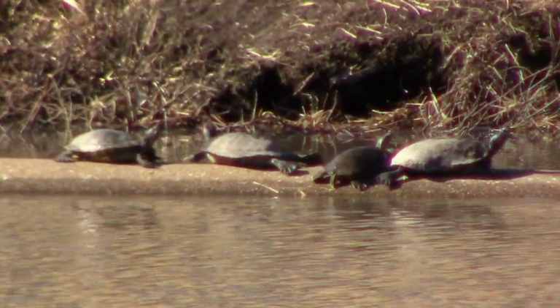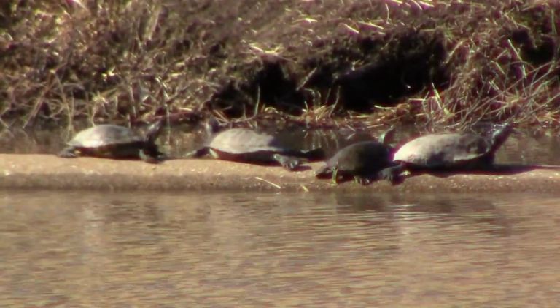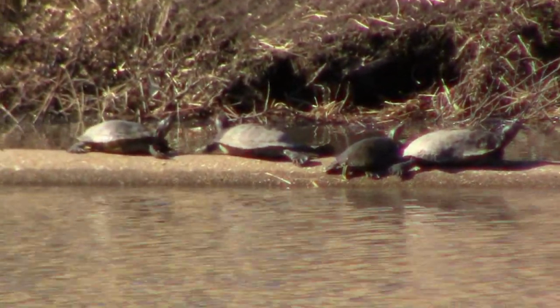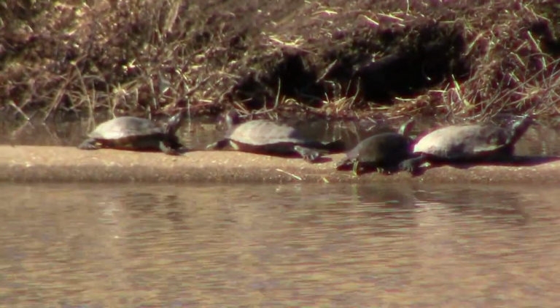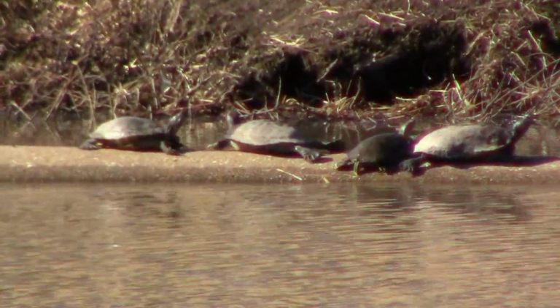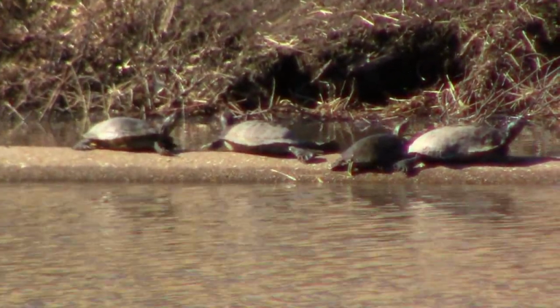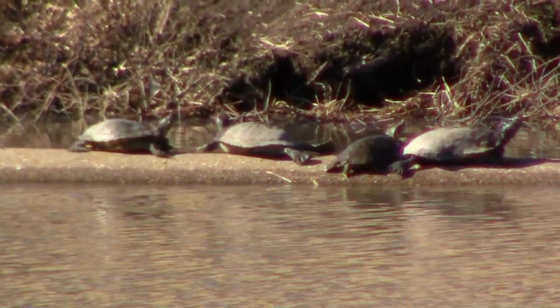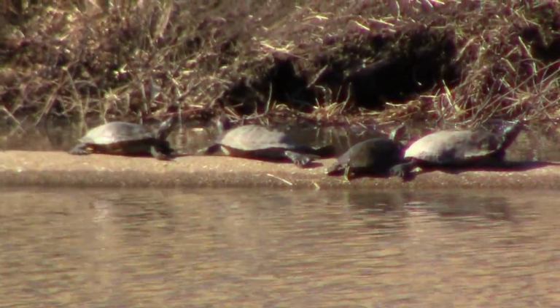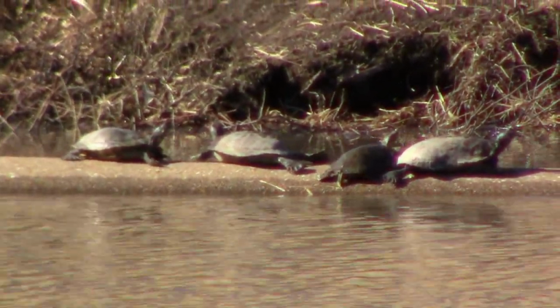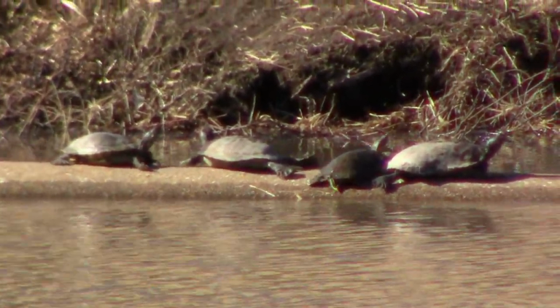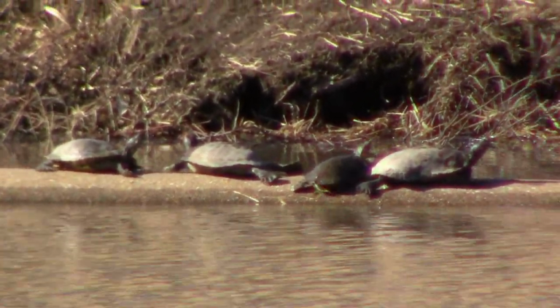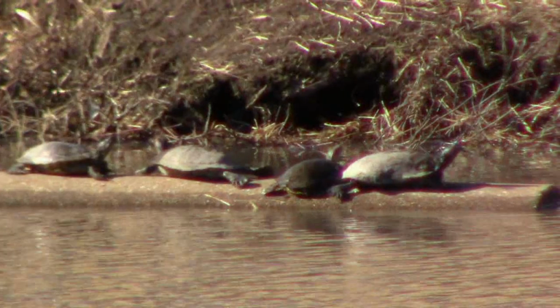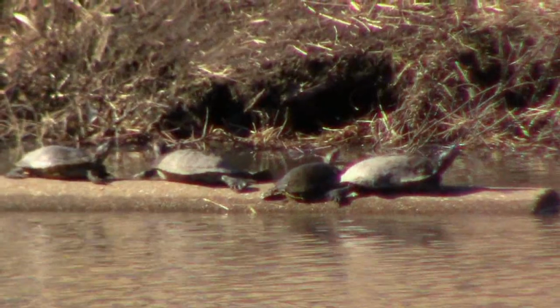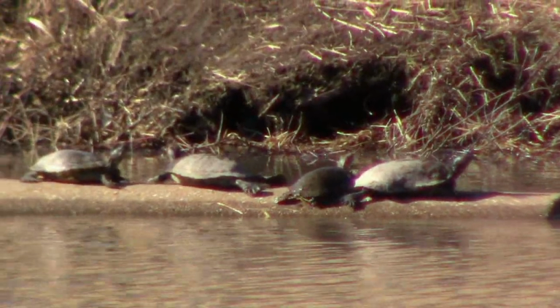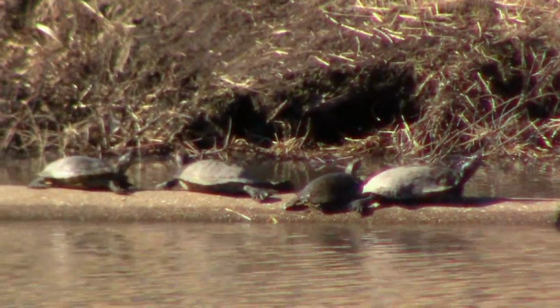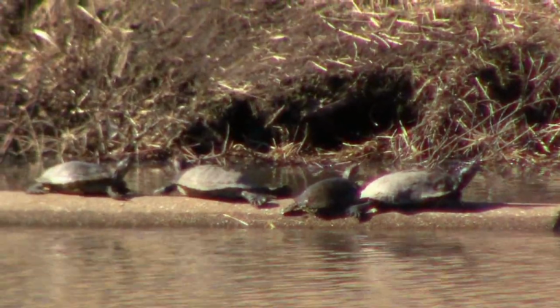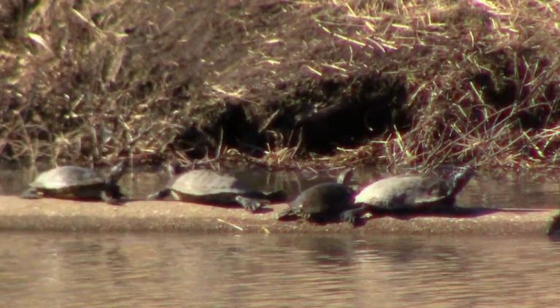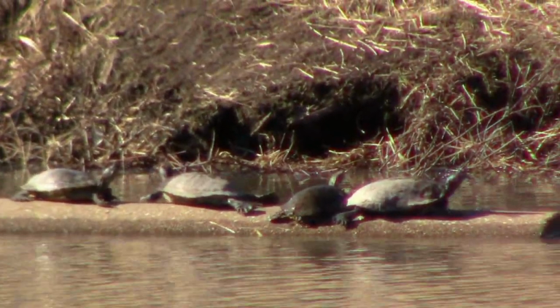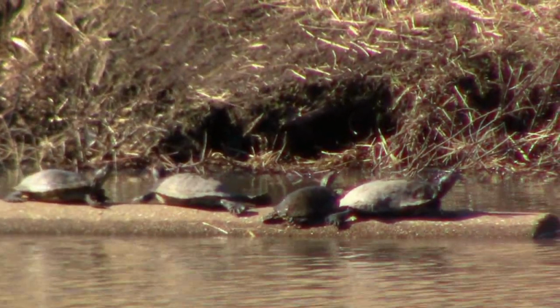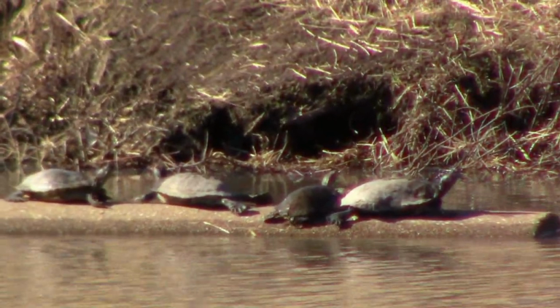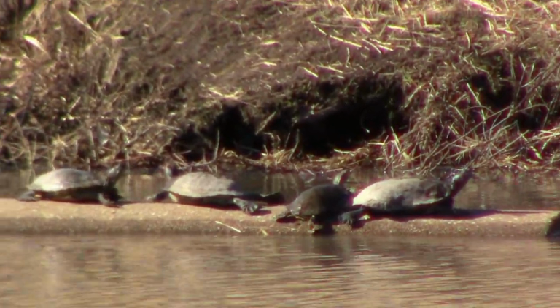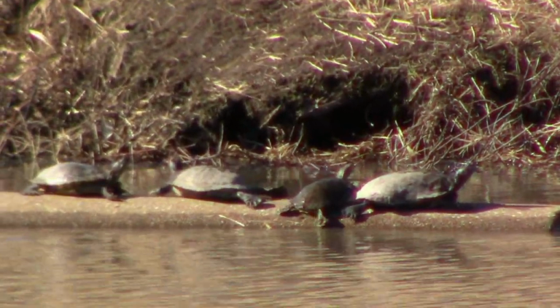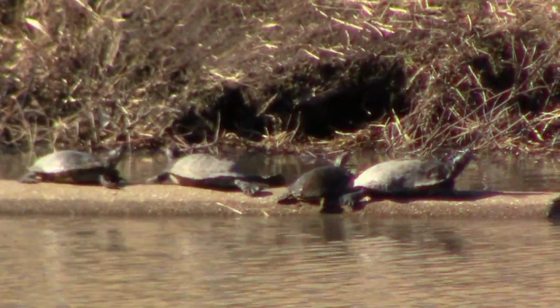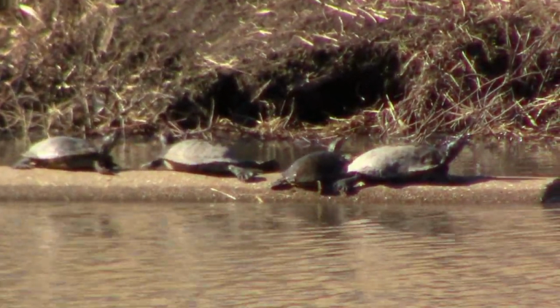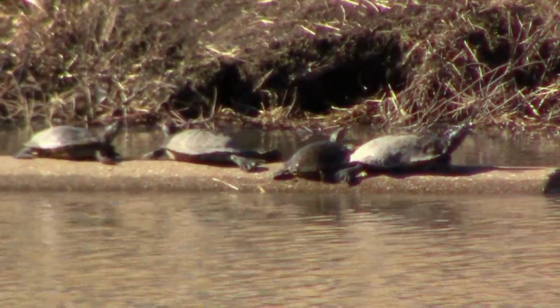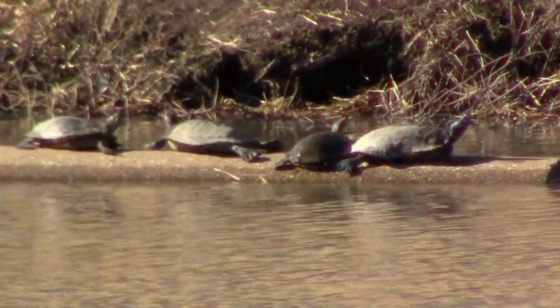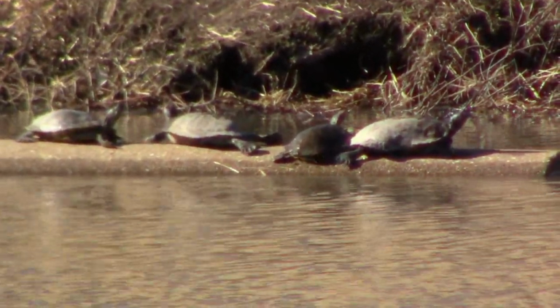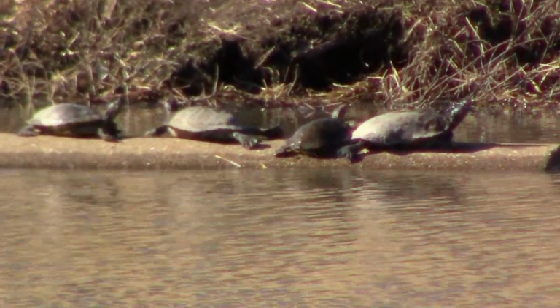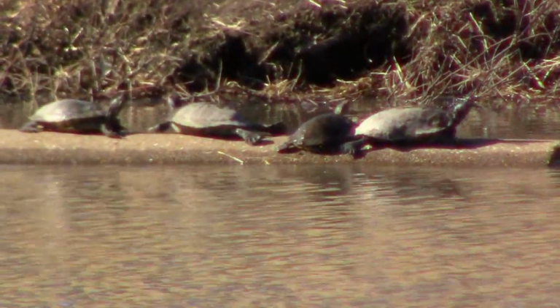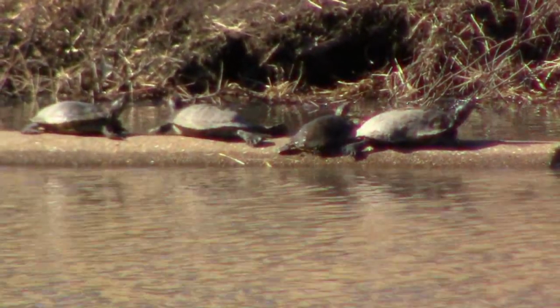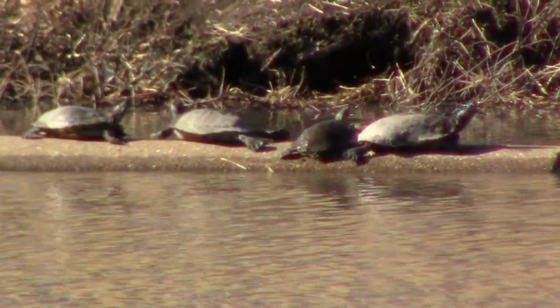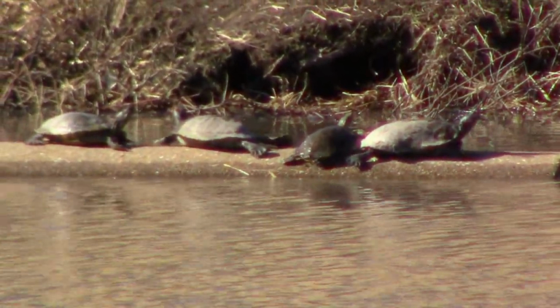Amazingly, during cold weather, a turtle's heart rate can slow to just a few beats a minute.